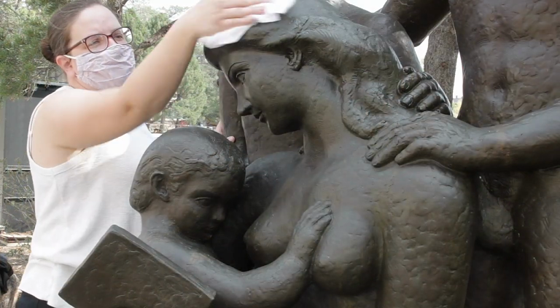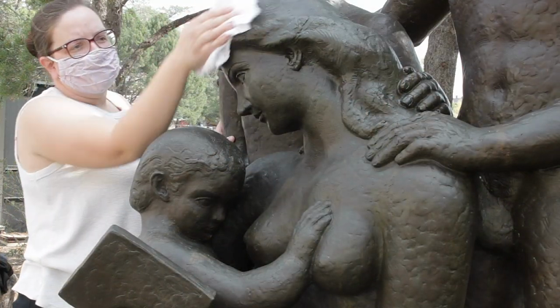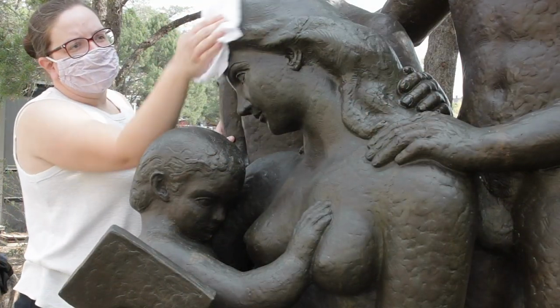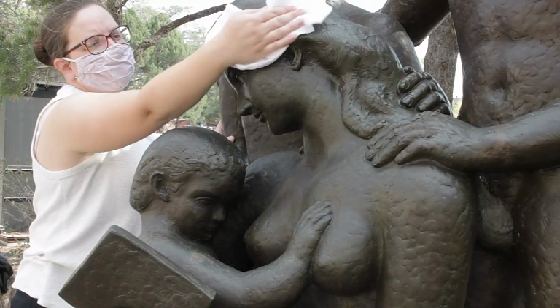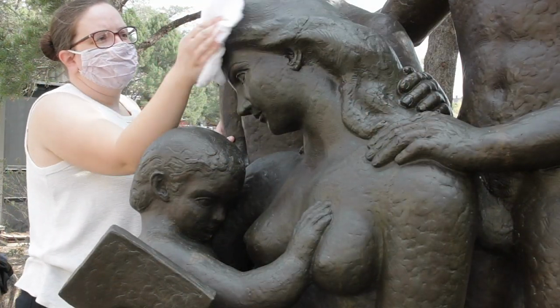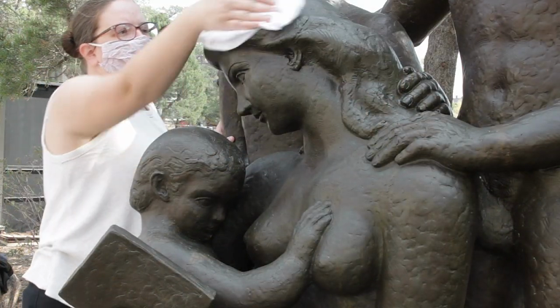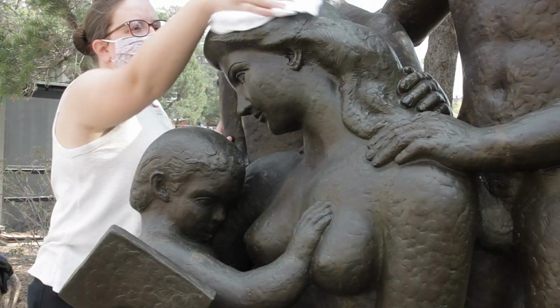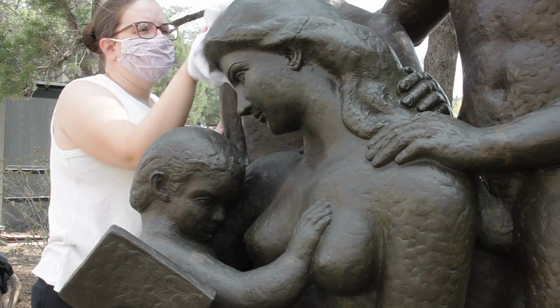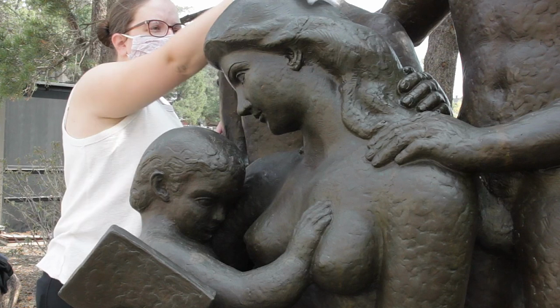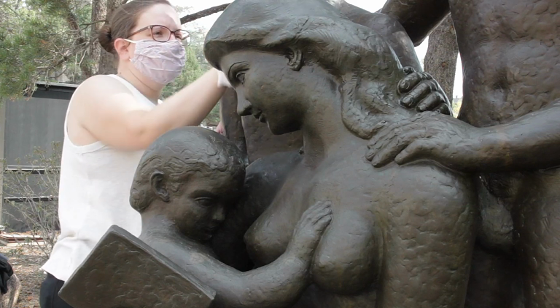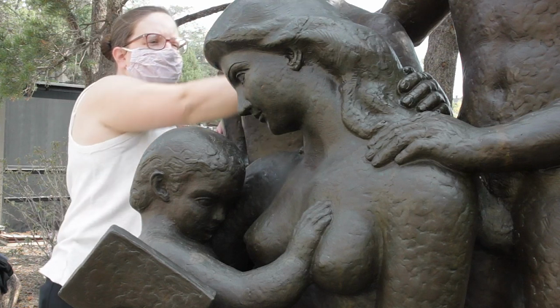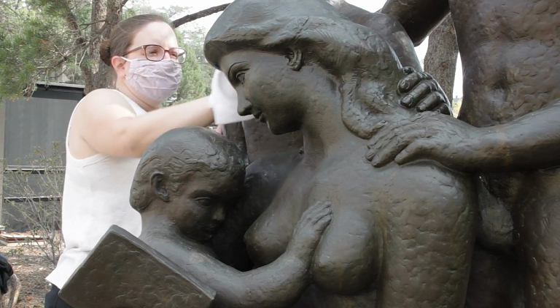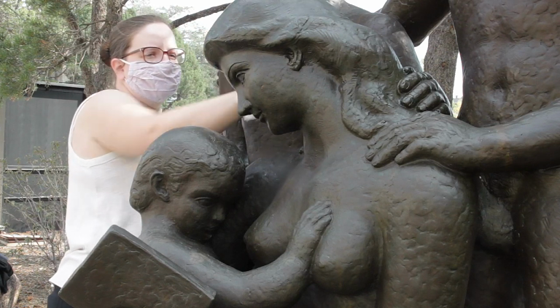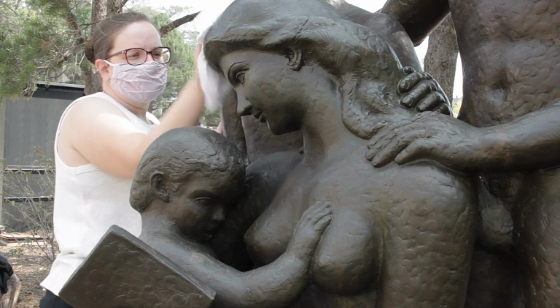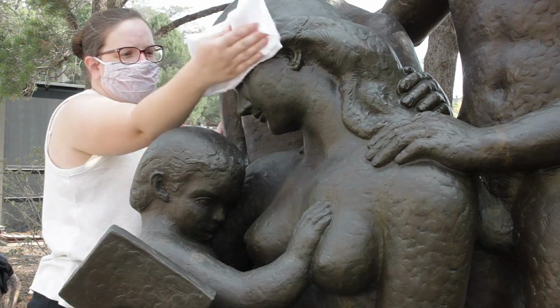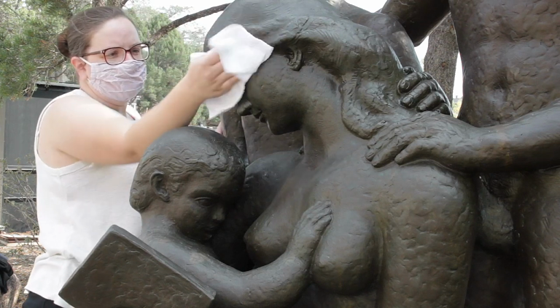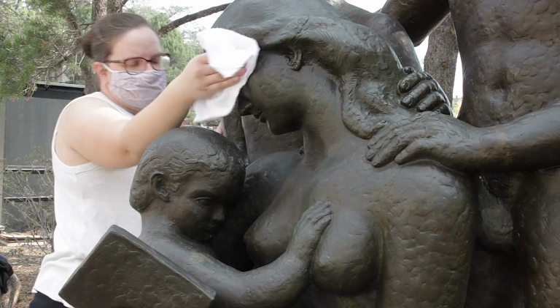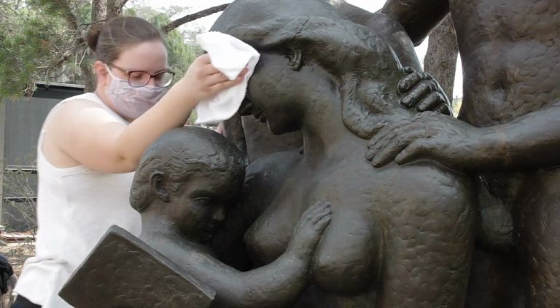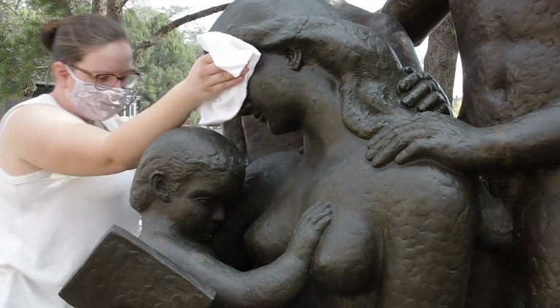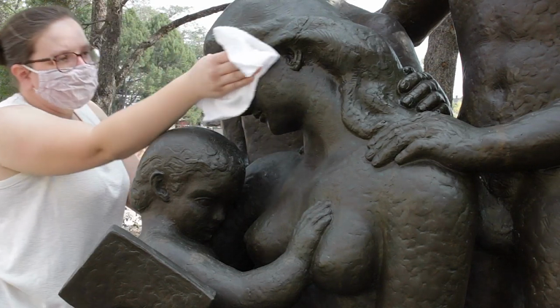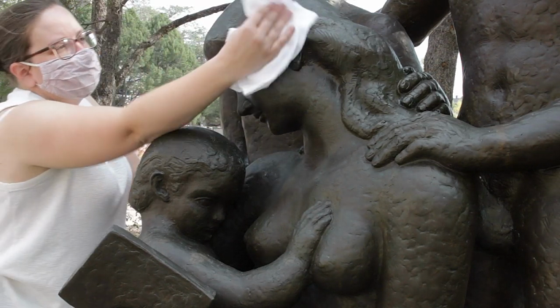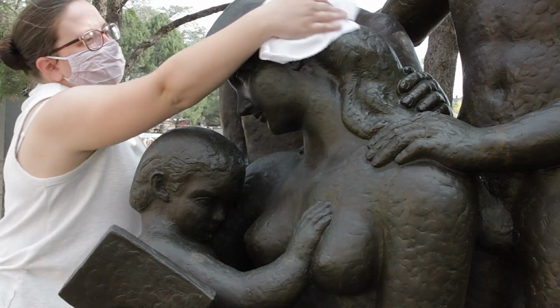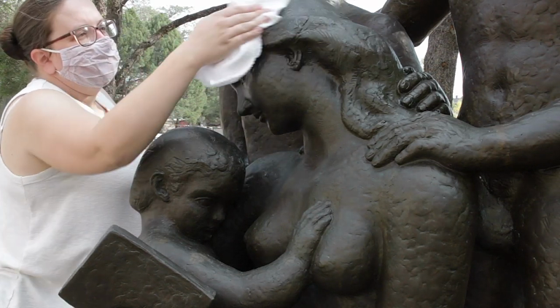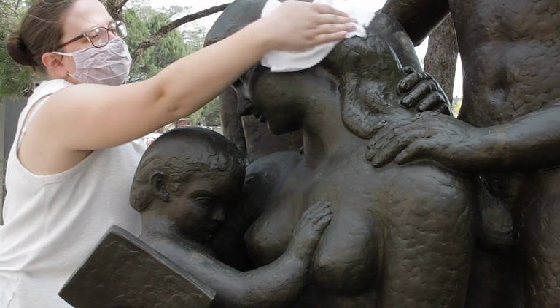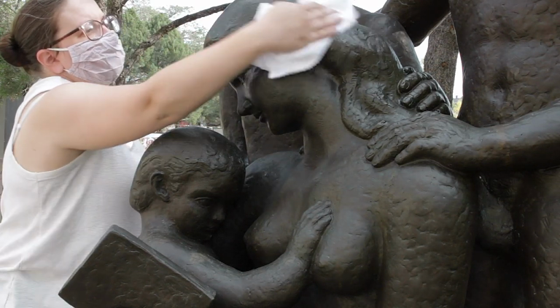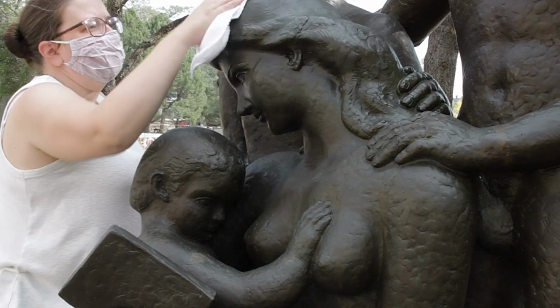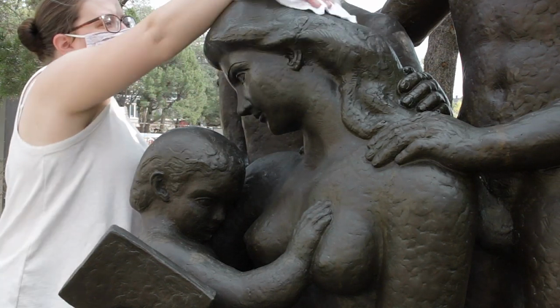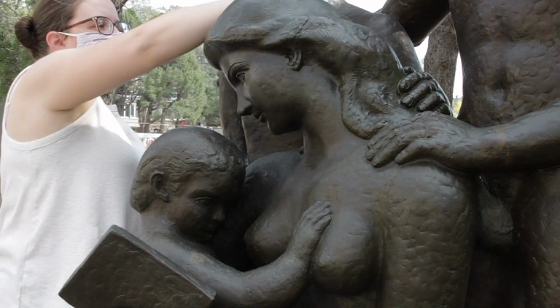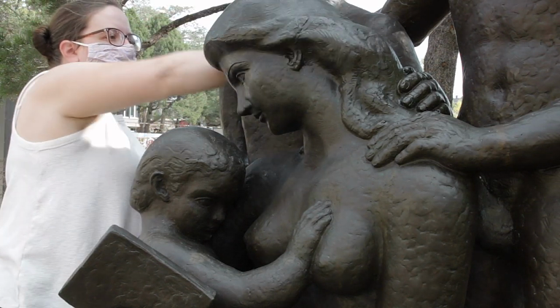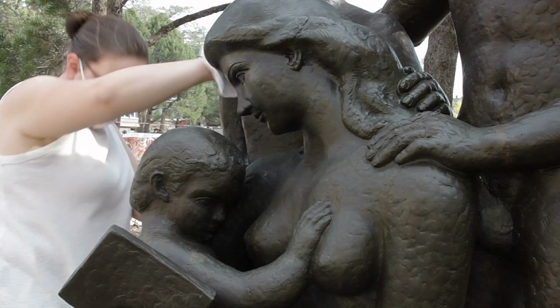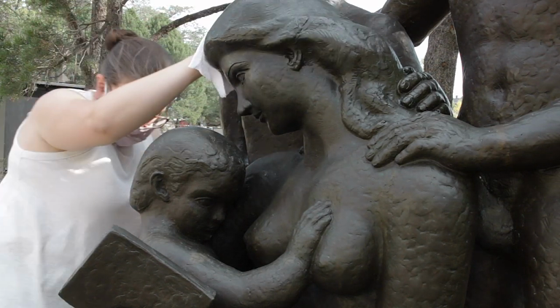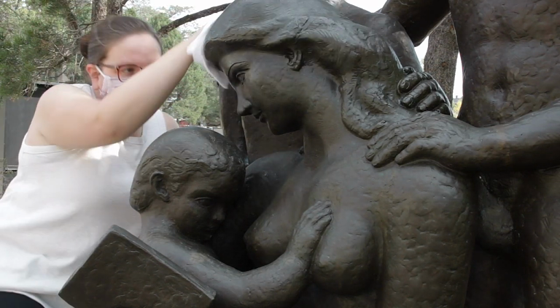The final step in the process is to buff the wax coating. Now the sculpture should be protected for another year.